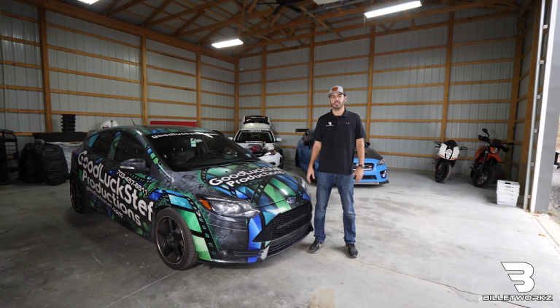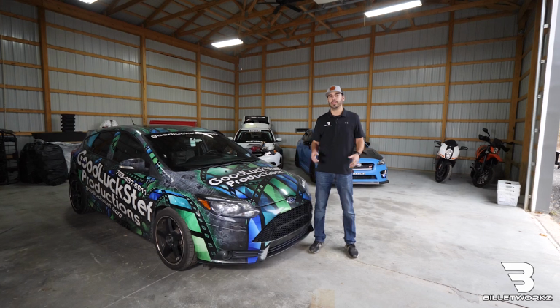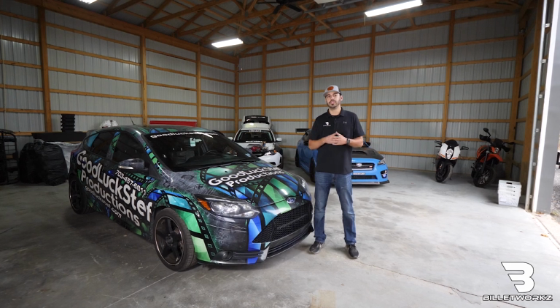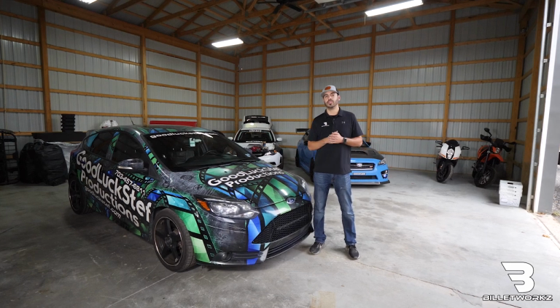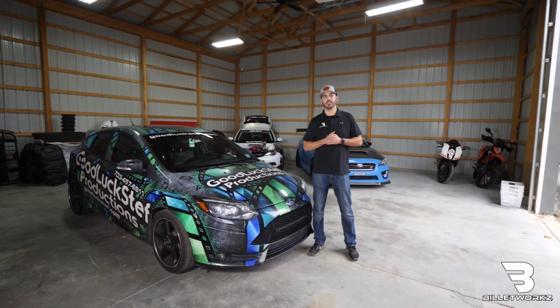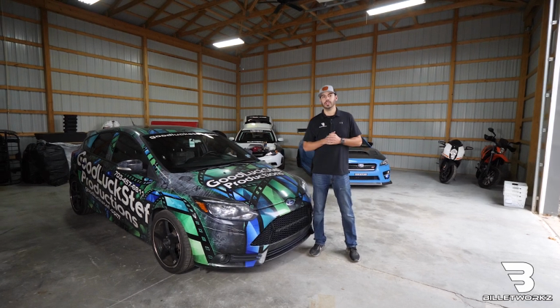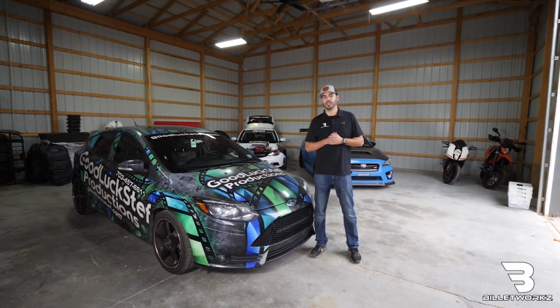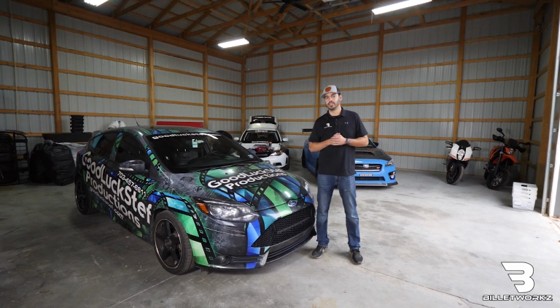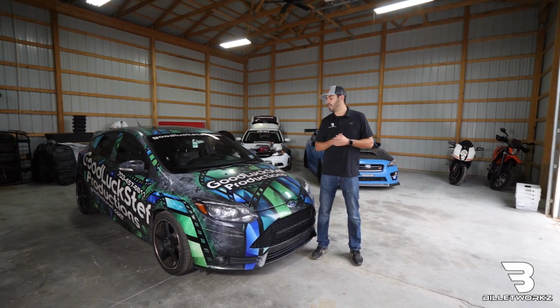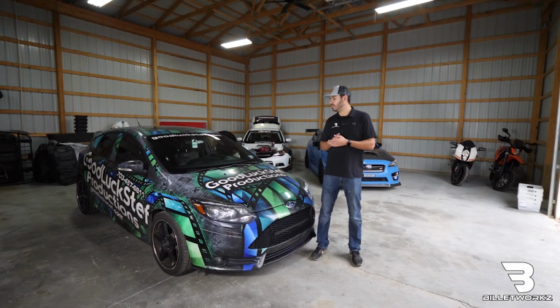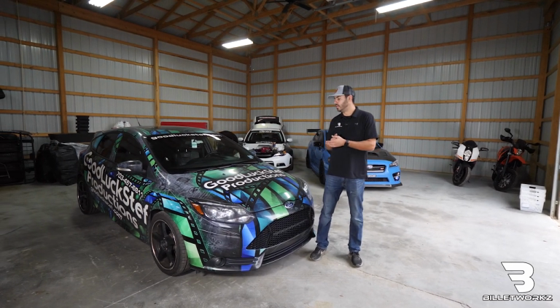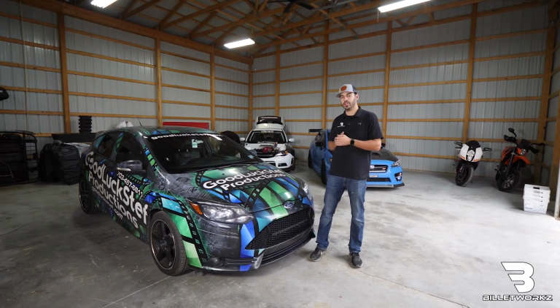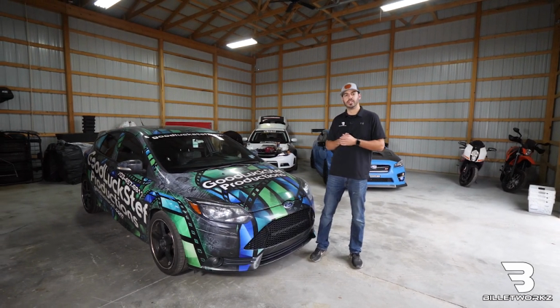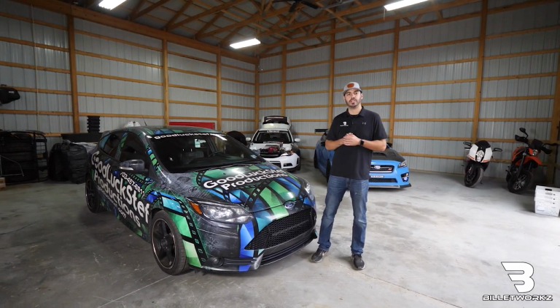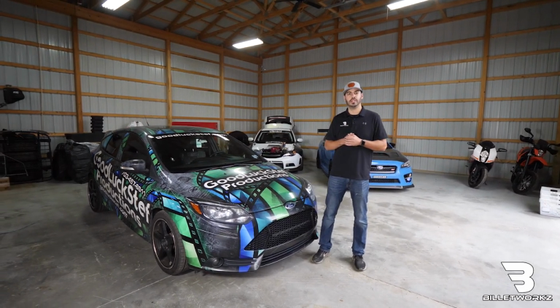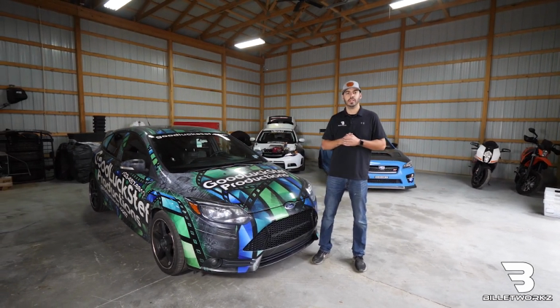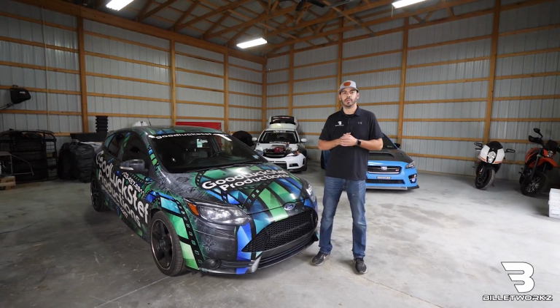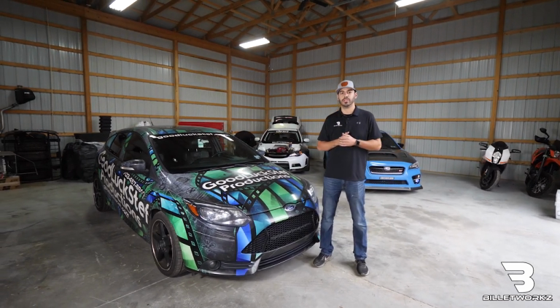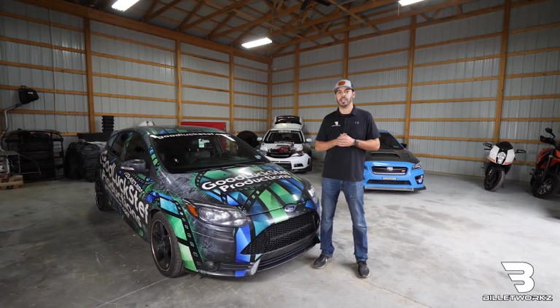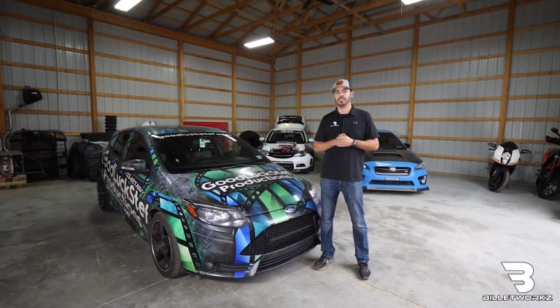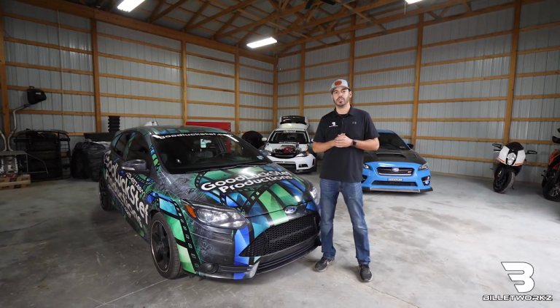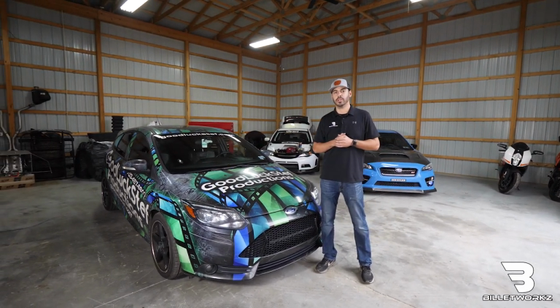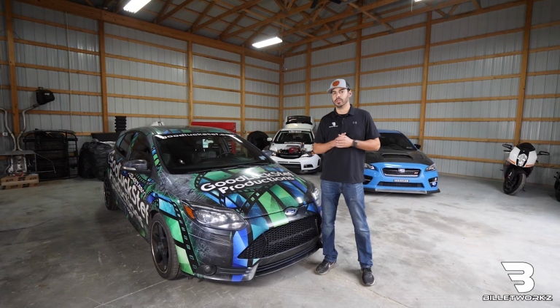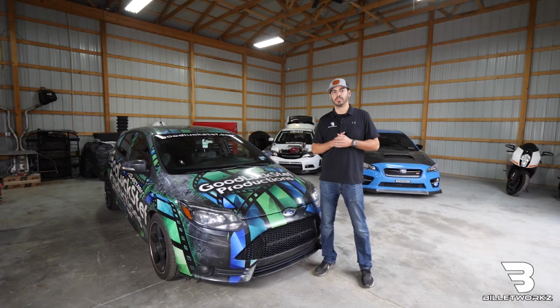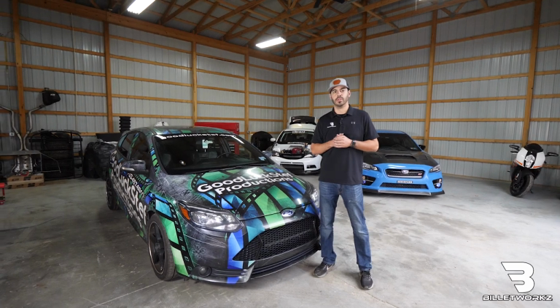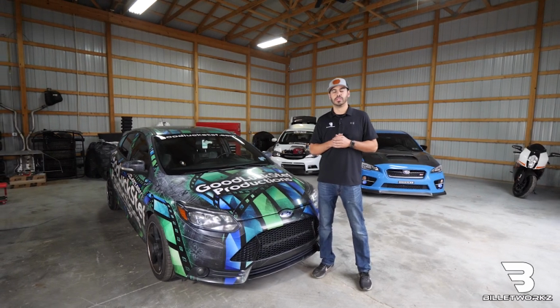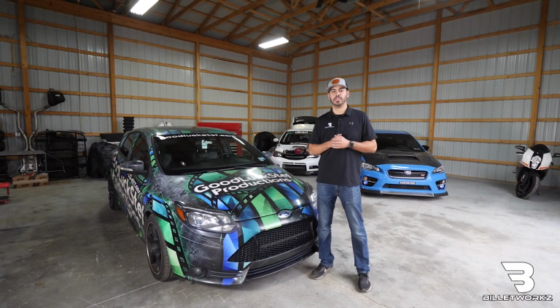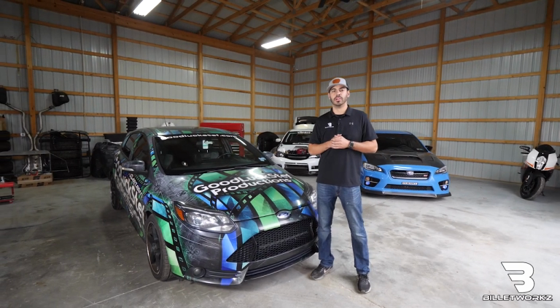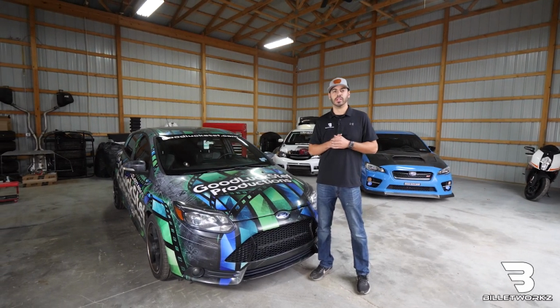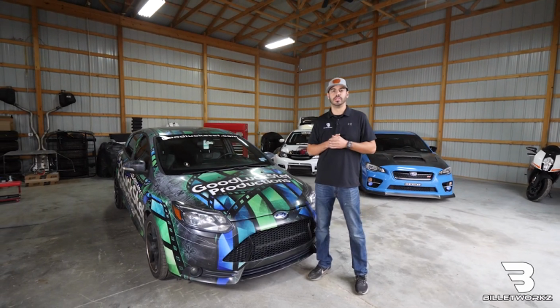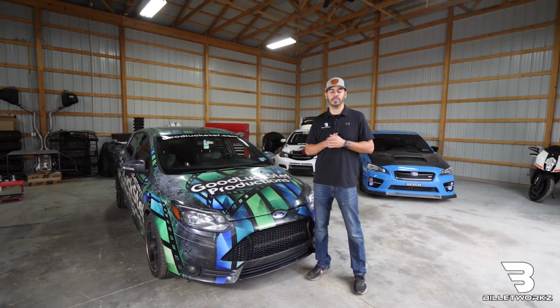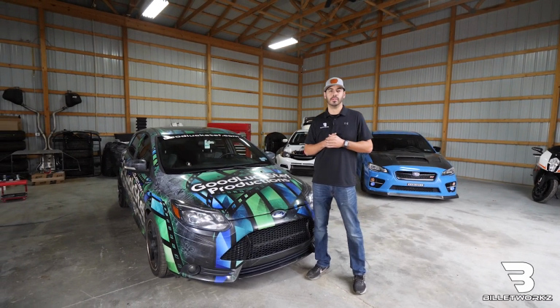What's up guys, this is Austin from Billetworks. Today we have a Focus ST and I'm going to show you how to install your Billetworks Focus ST RS shift knob.